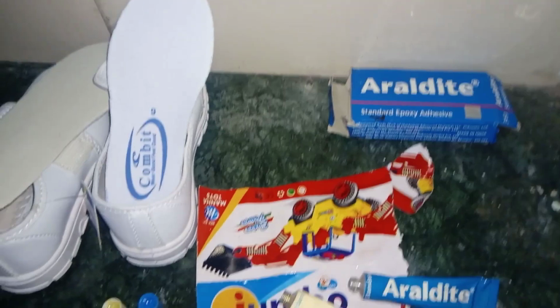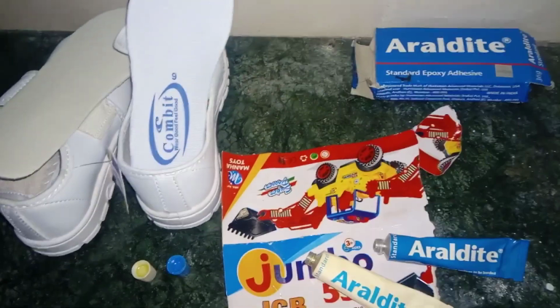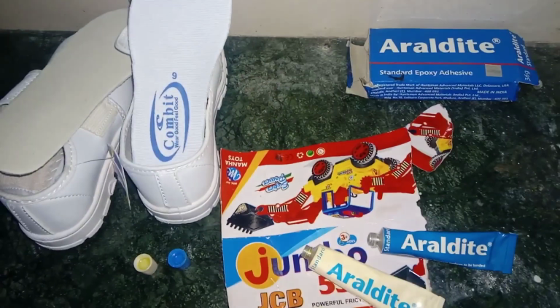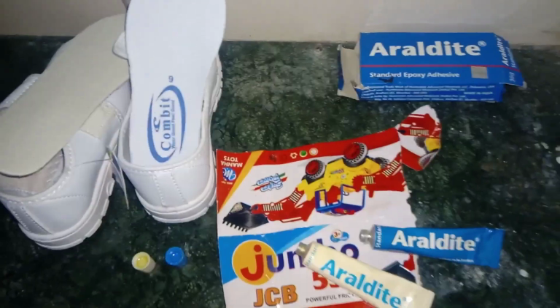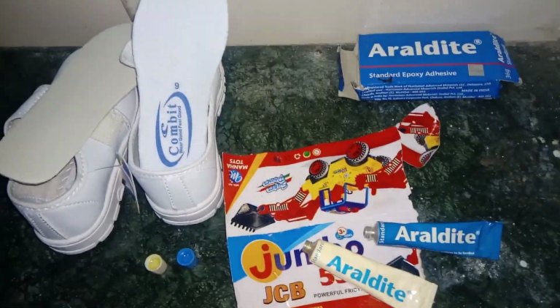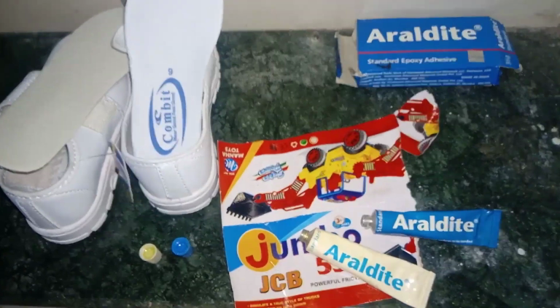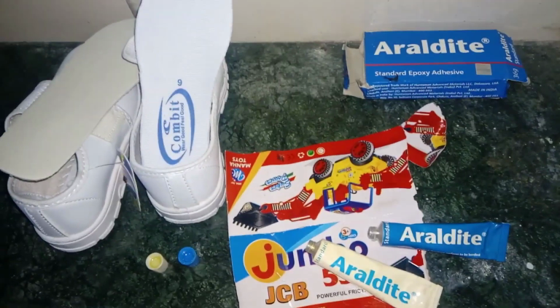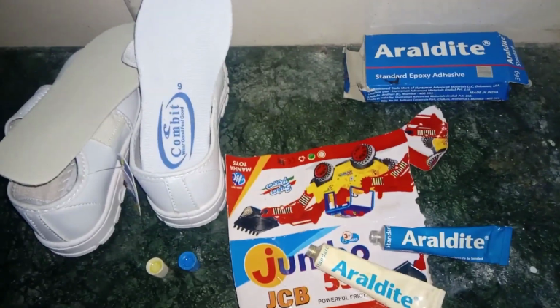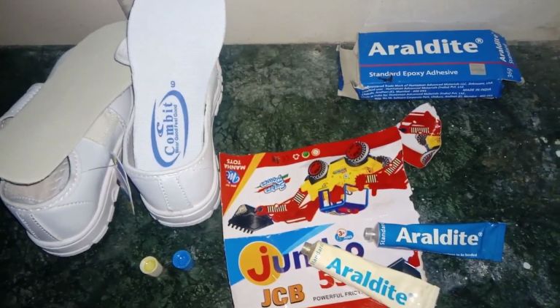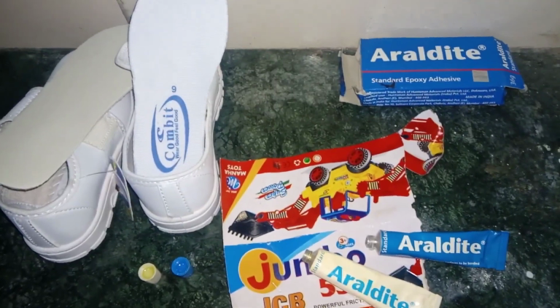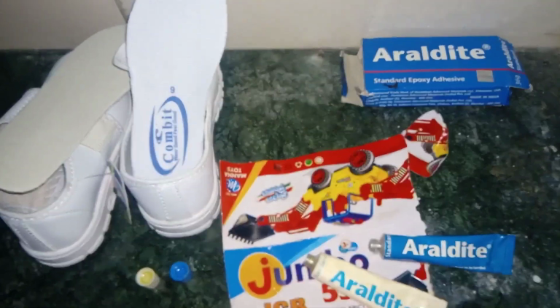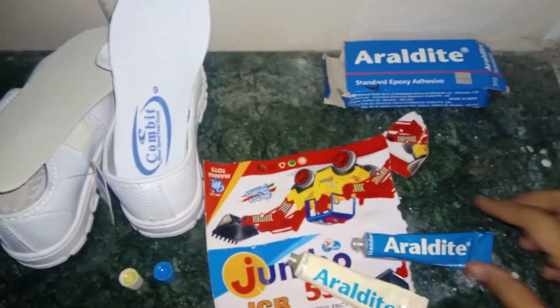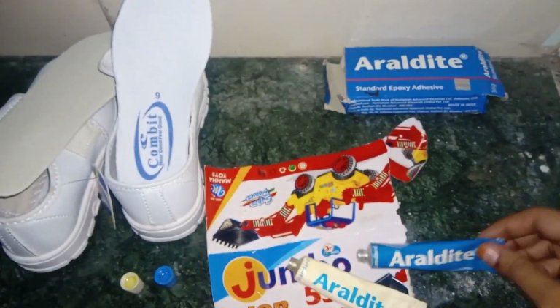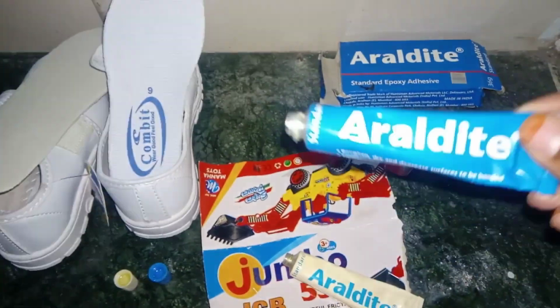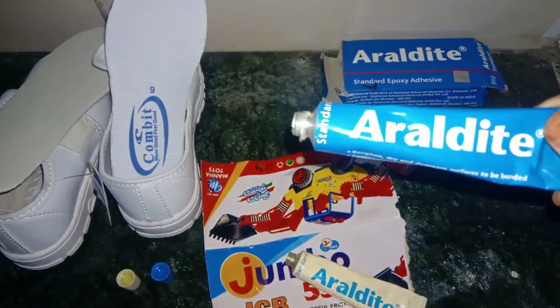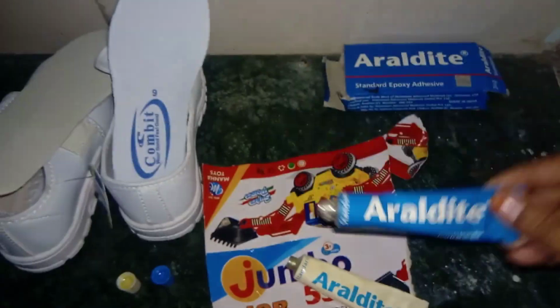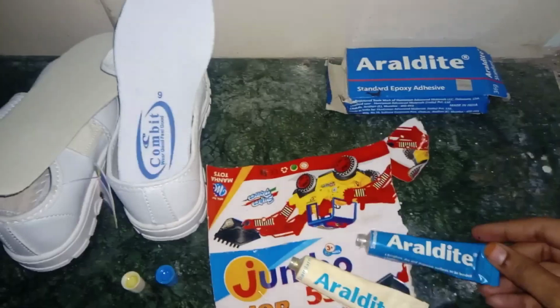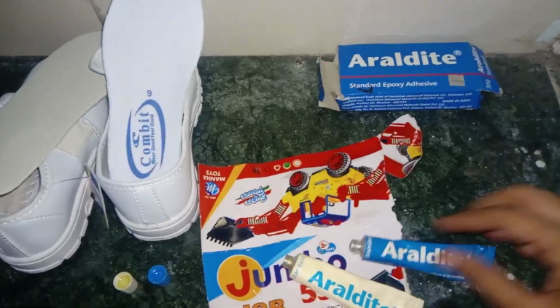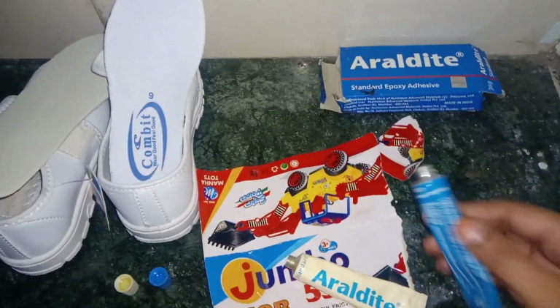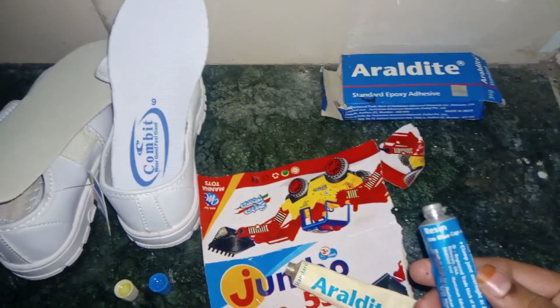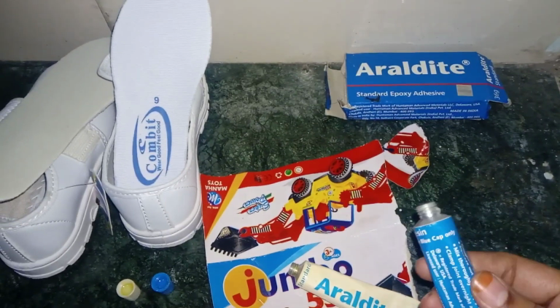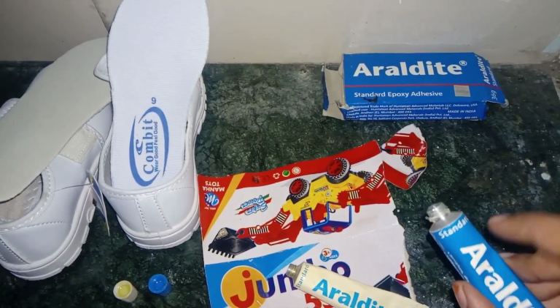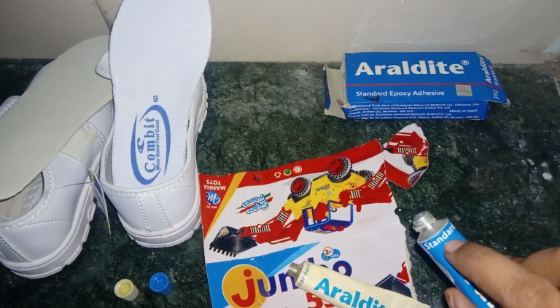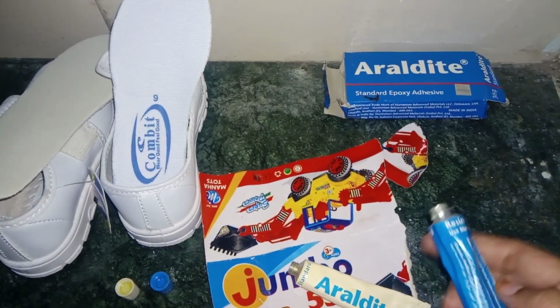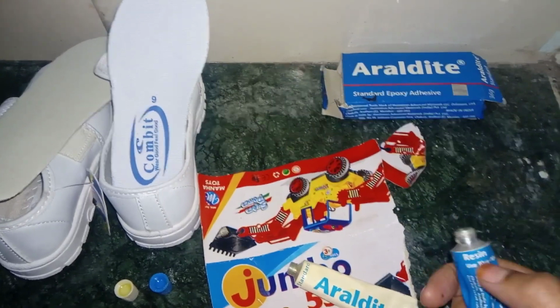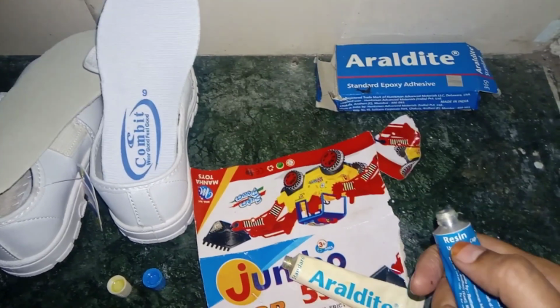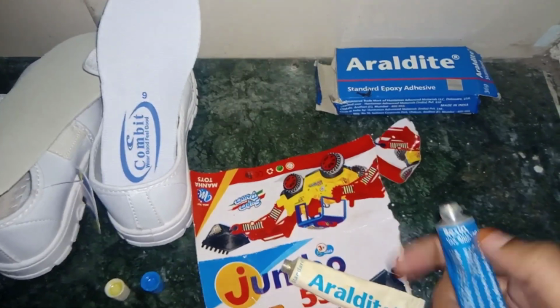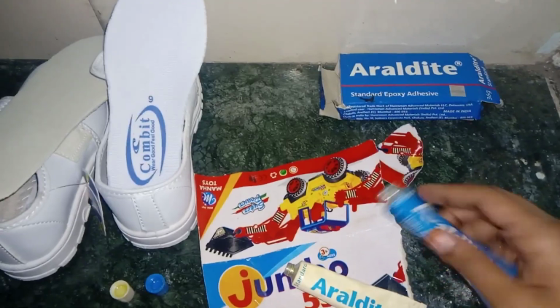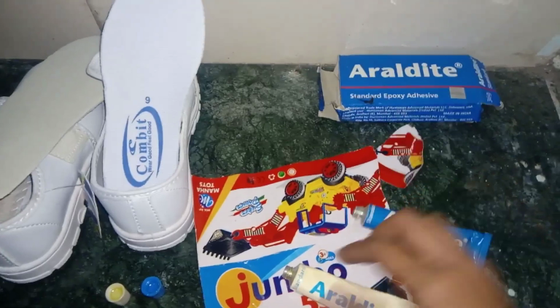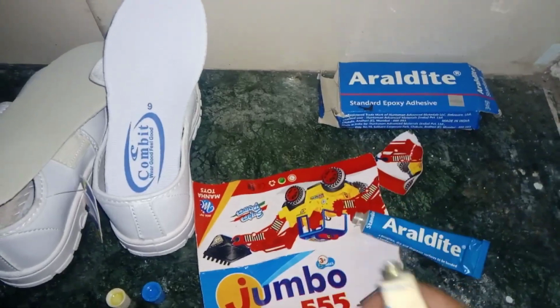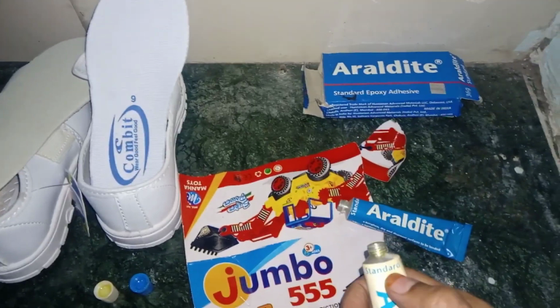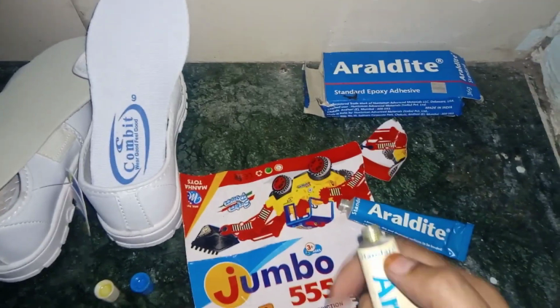Hi guys, this video is very important. I am going to tell you about a good product called Aerolite.